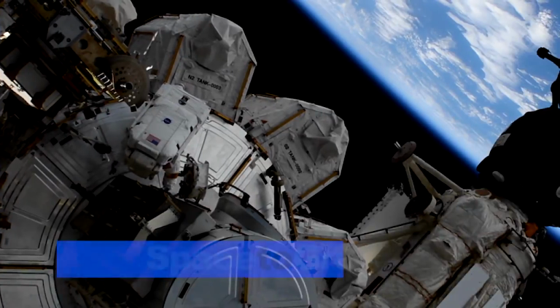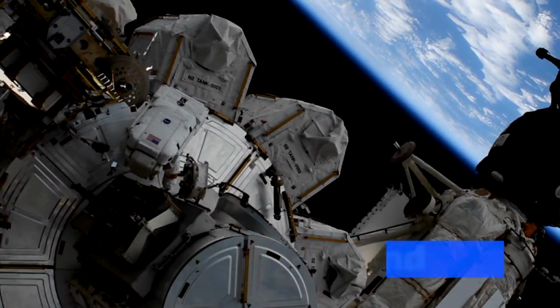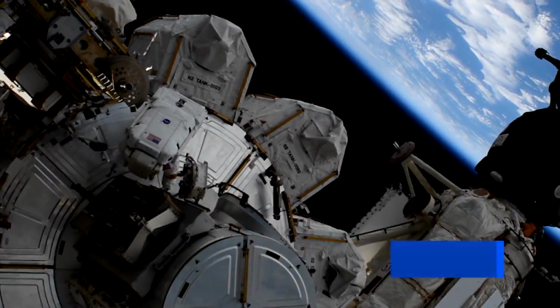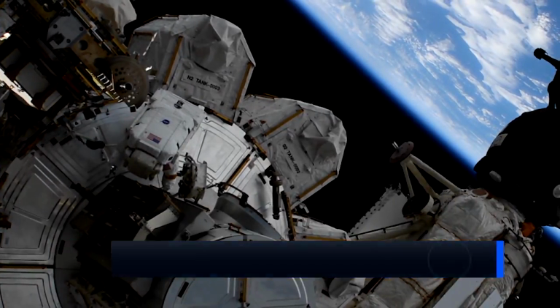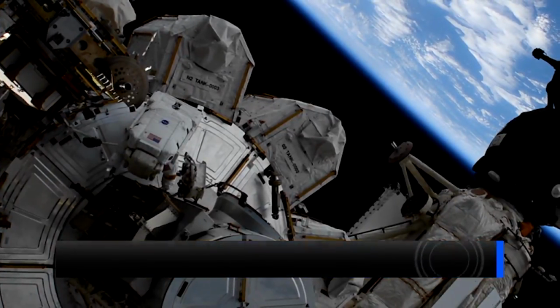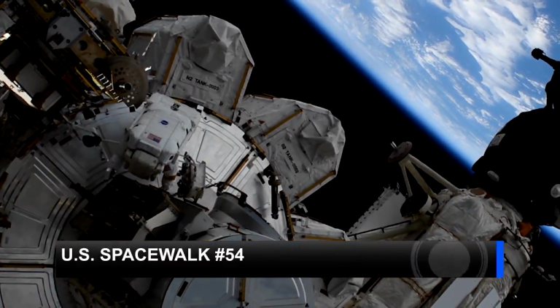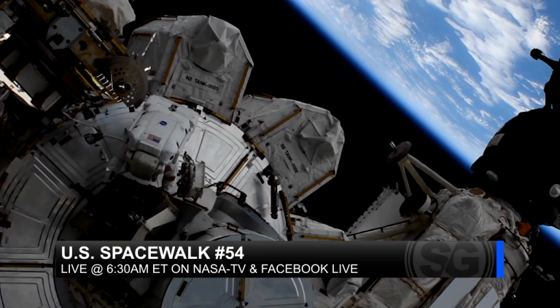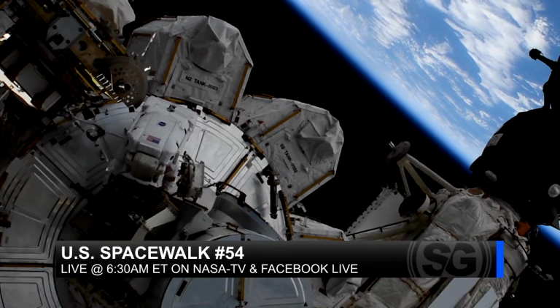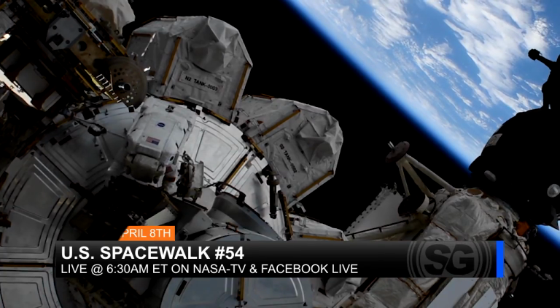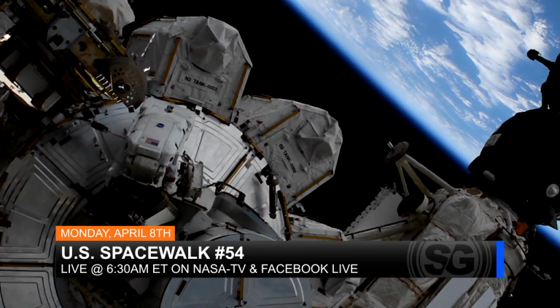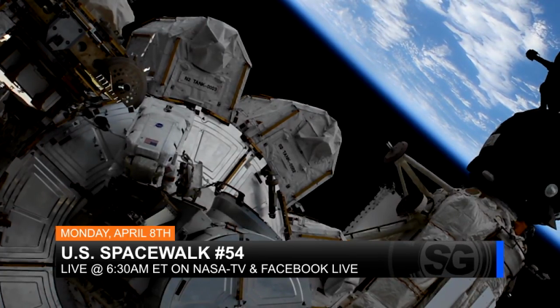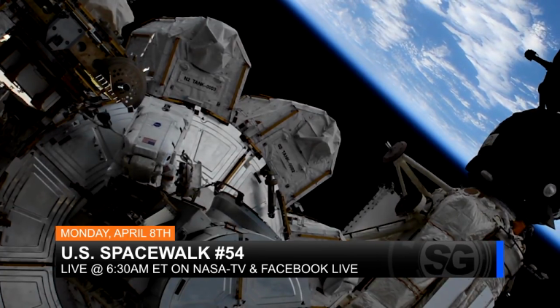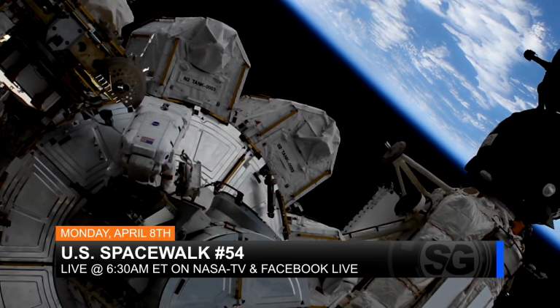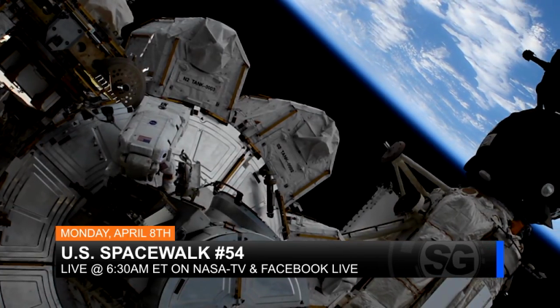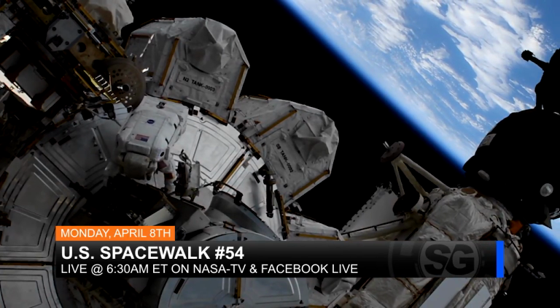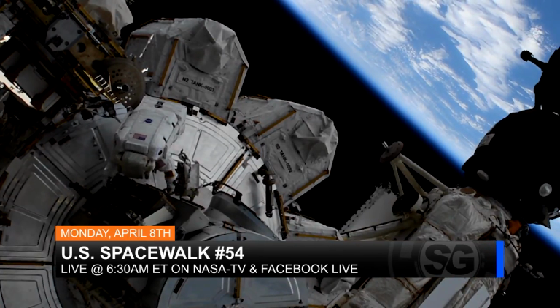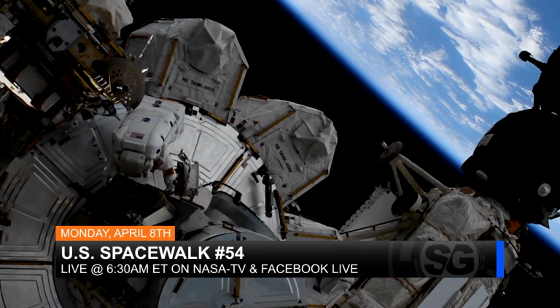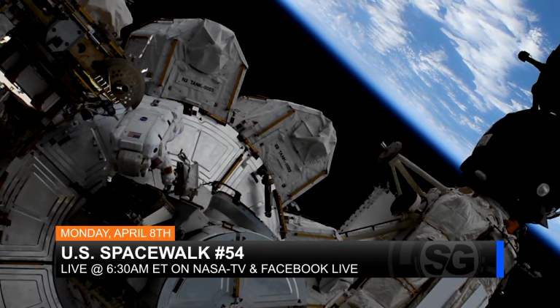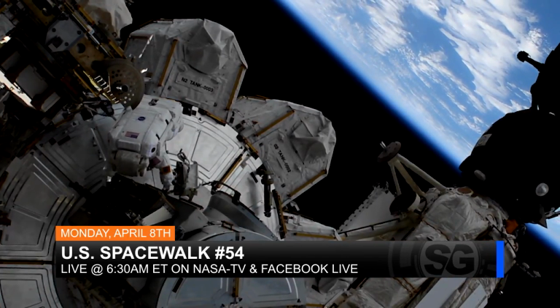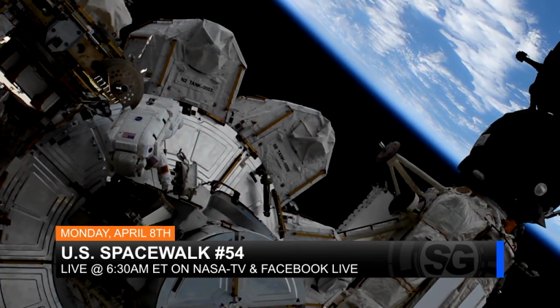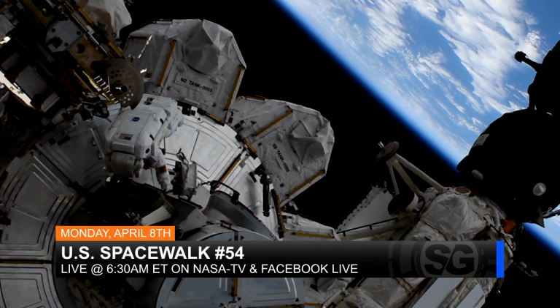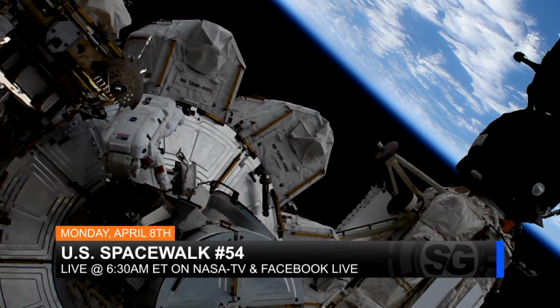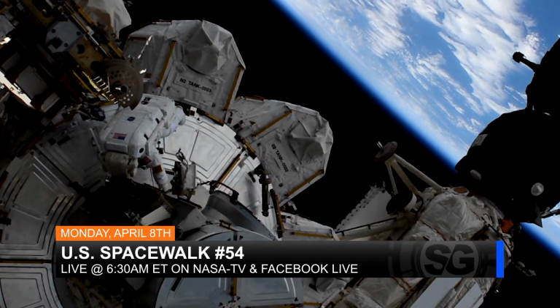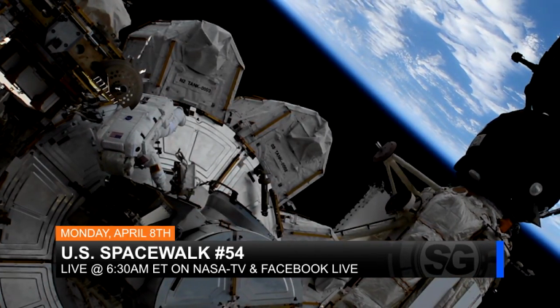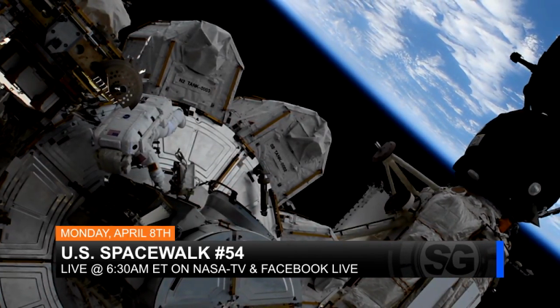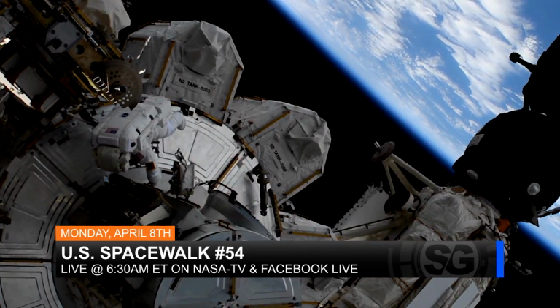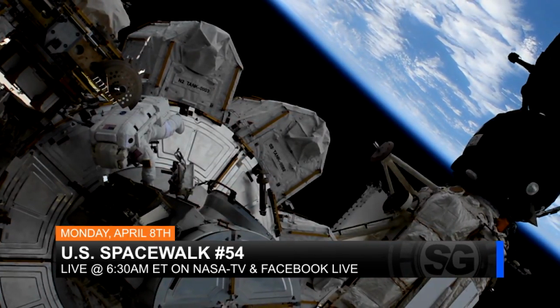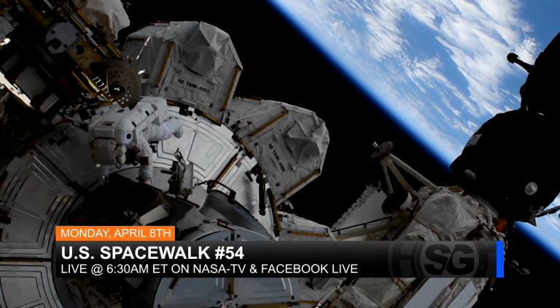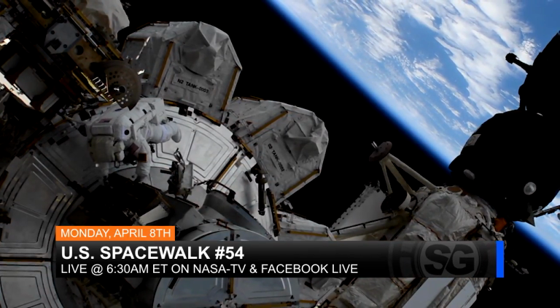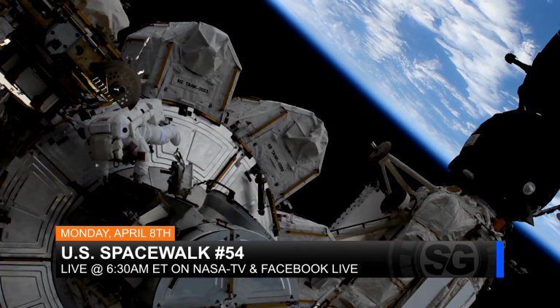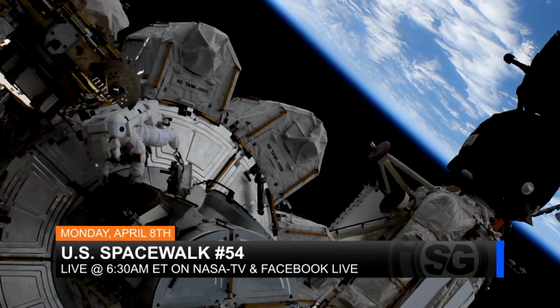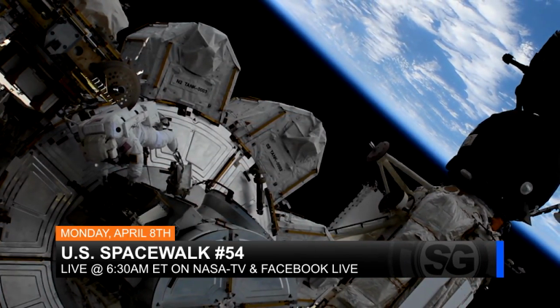We'll cover the whole thing live on NASA TV and Facebook Live. Join us on April 8th.